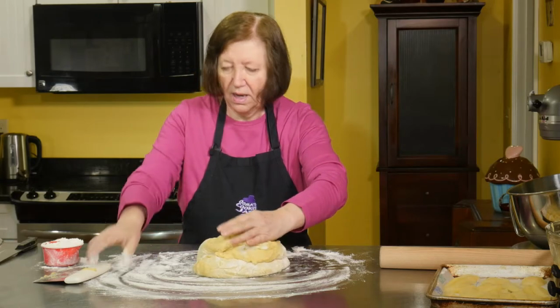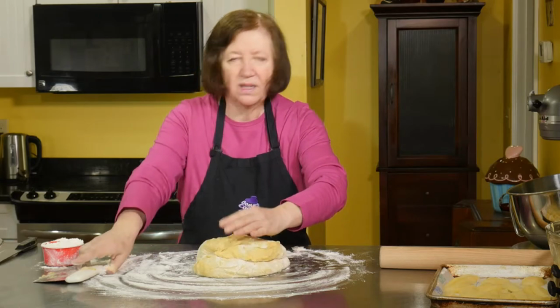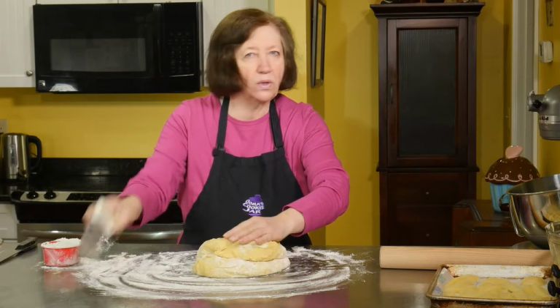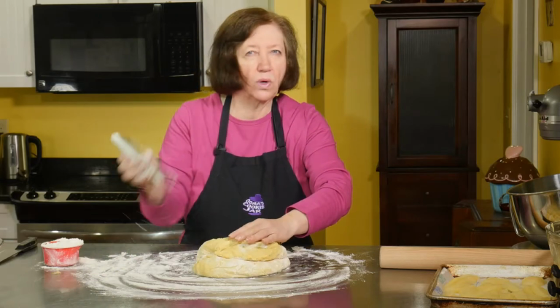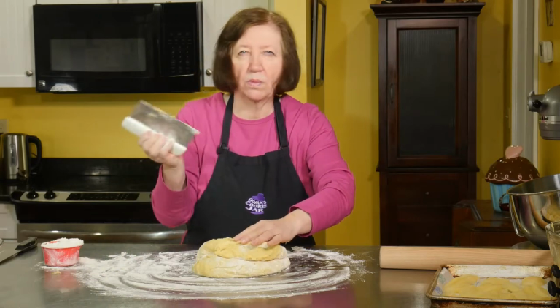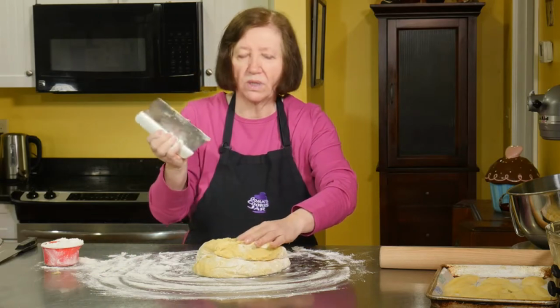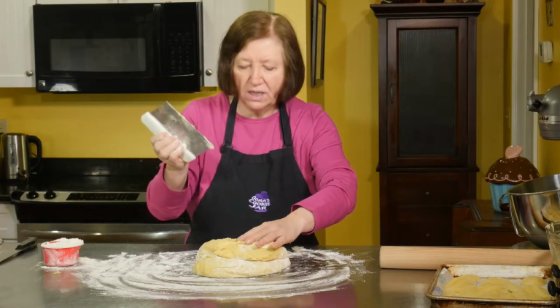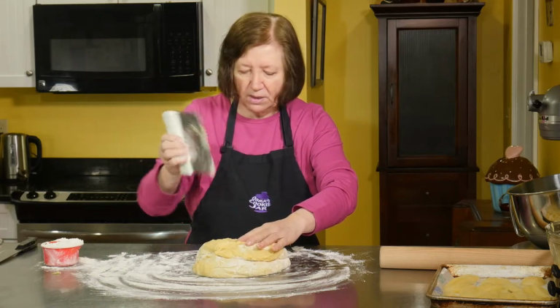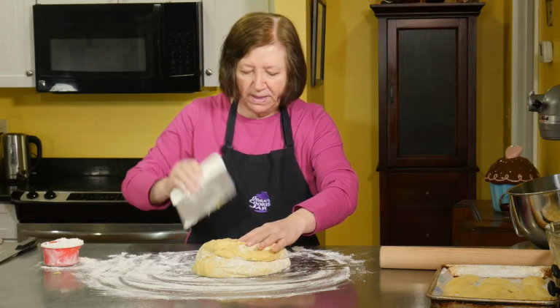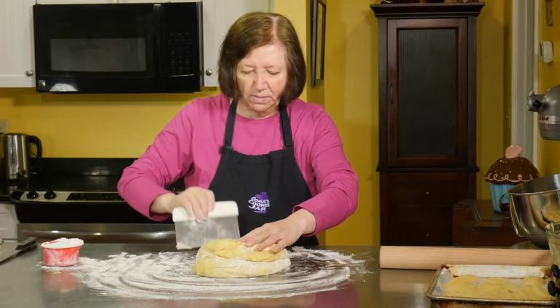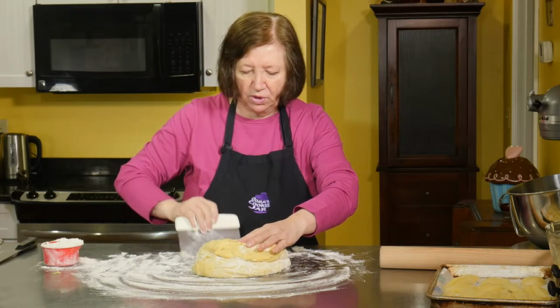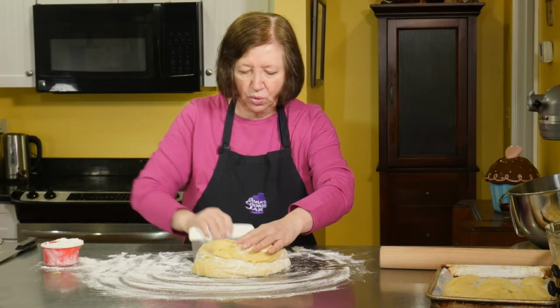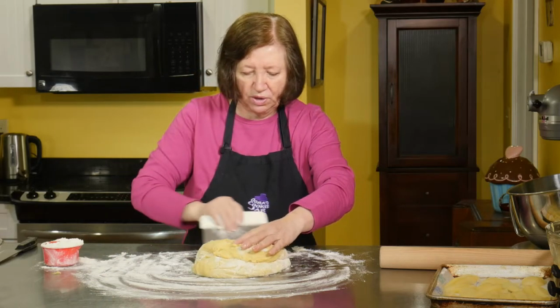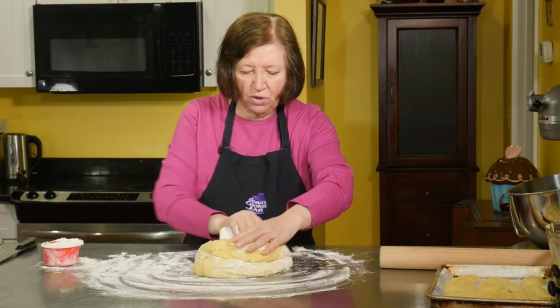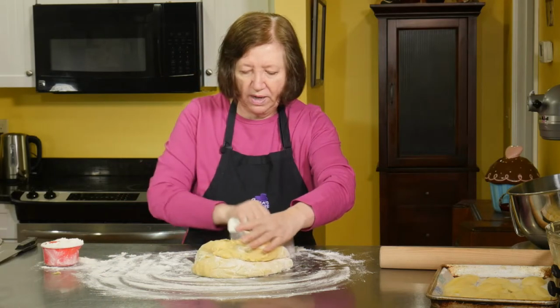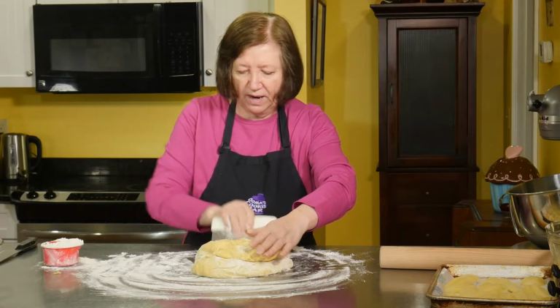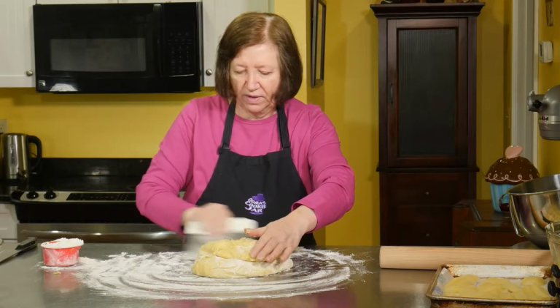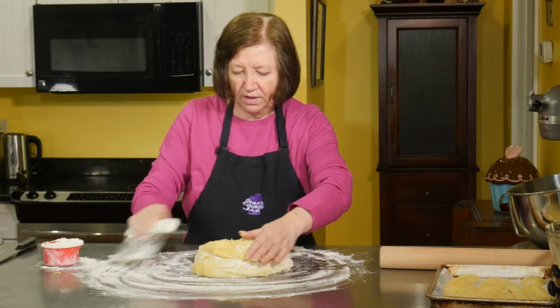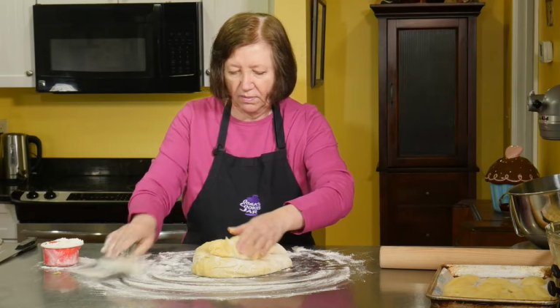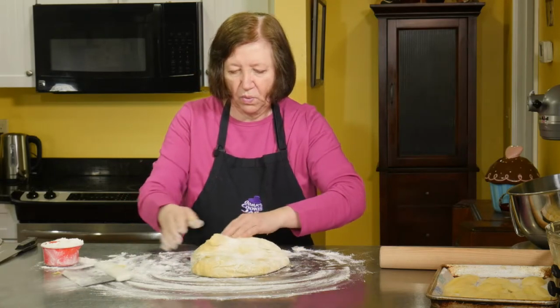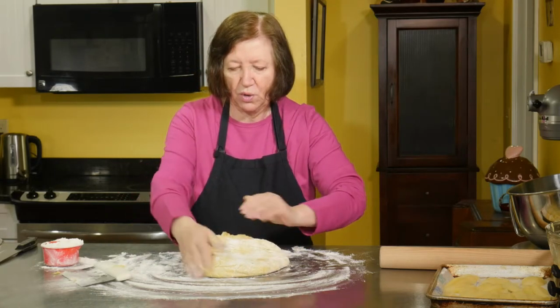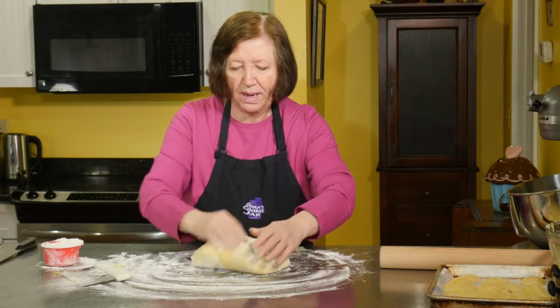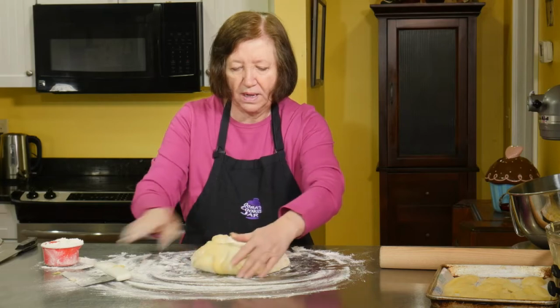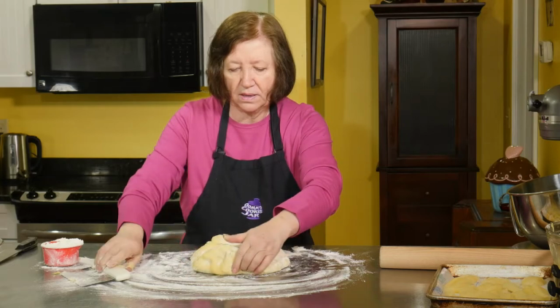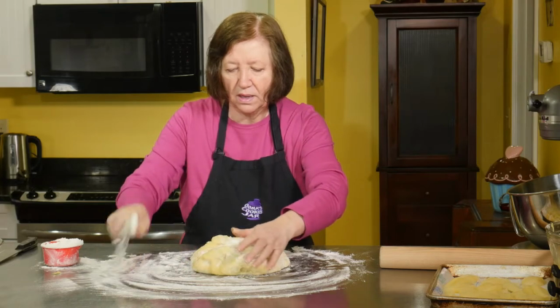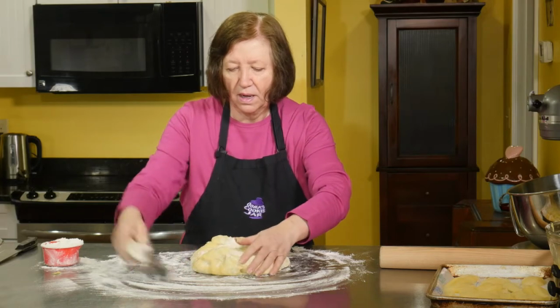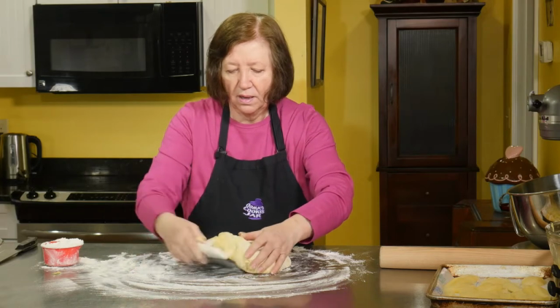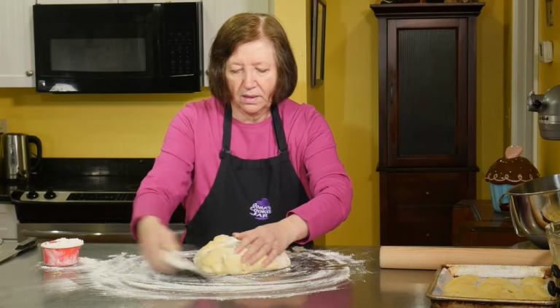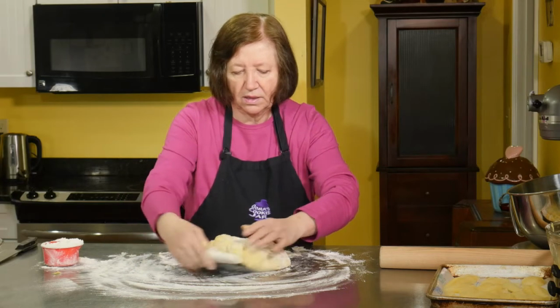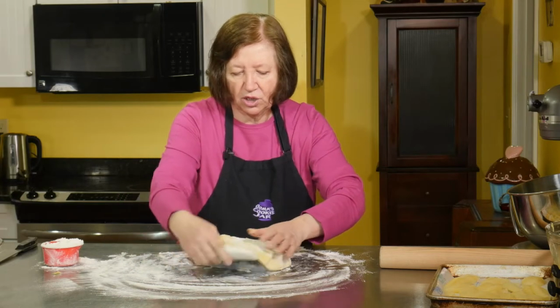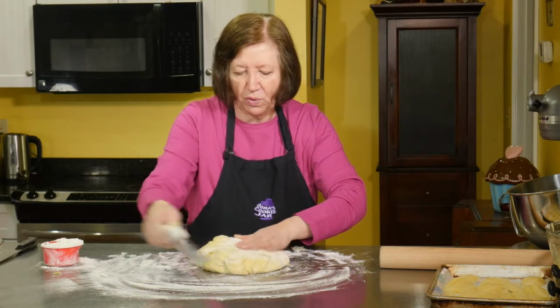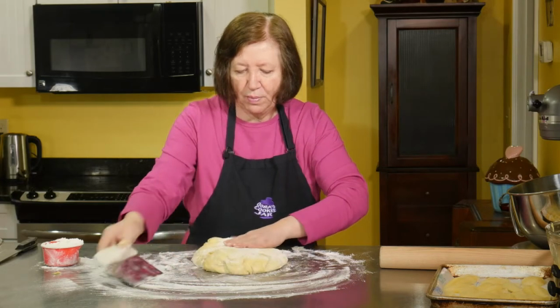This is one of the most indispensable tools you can have when you're baking — a scraper.